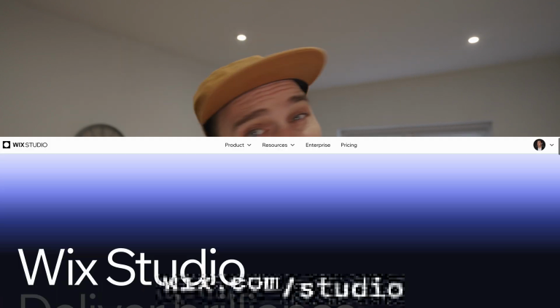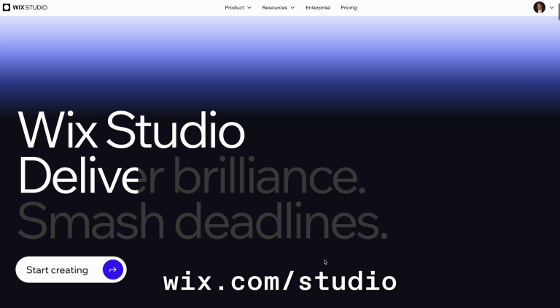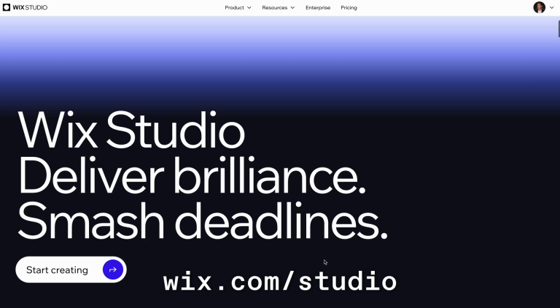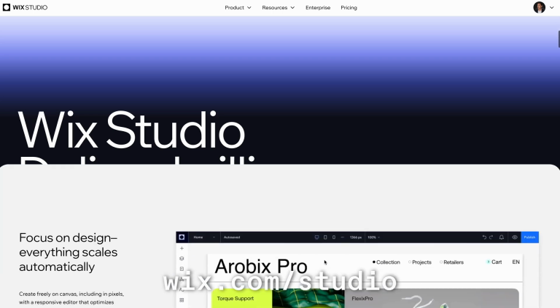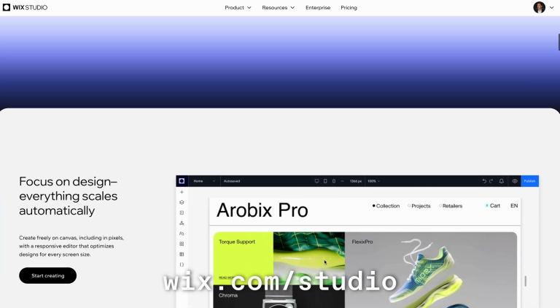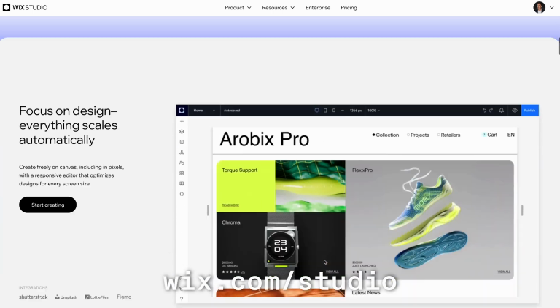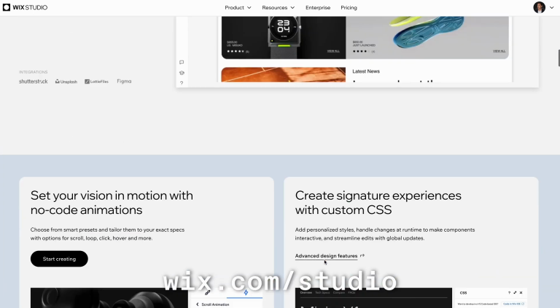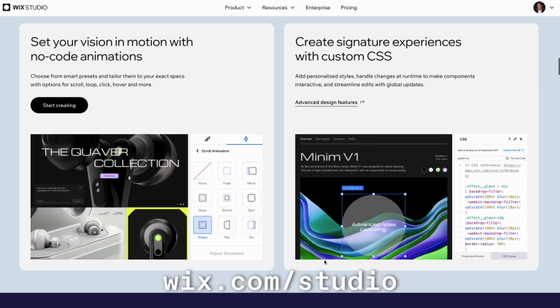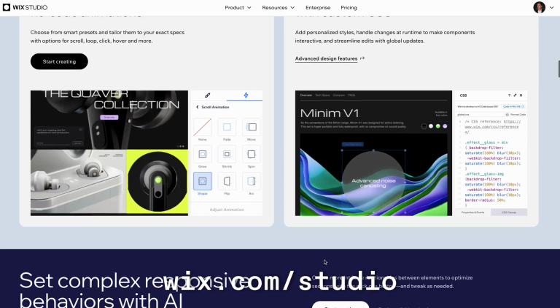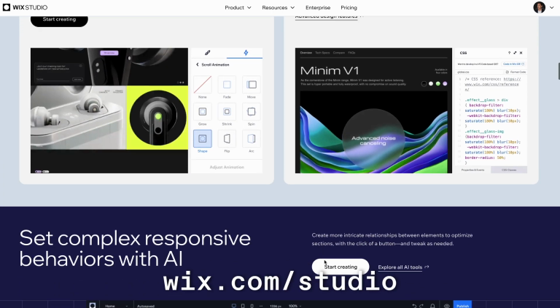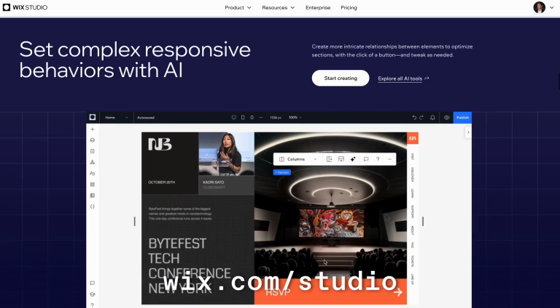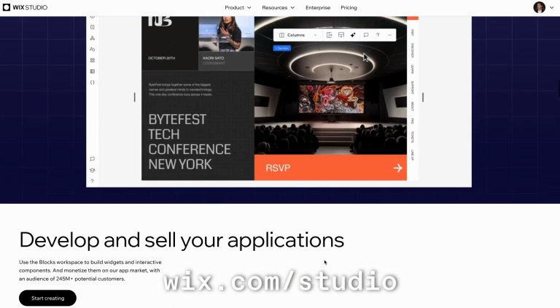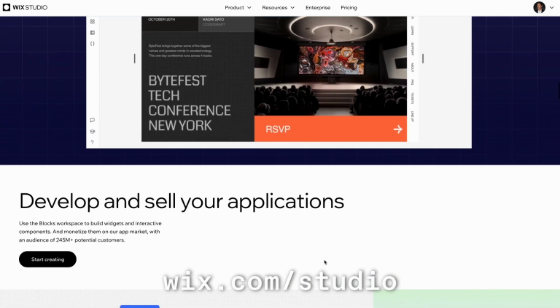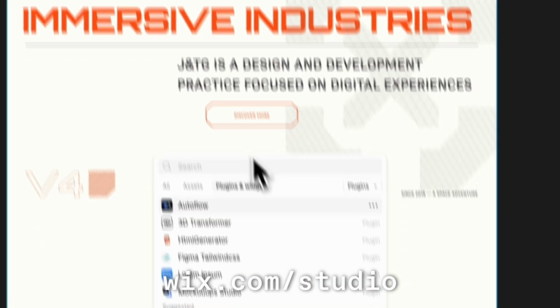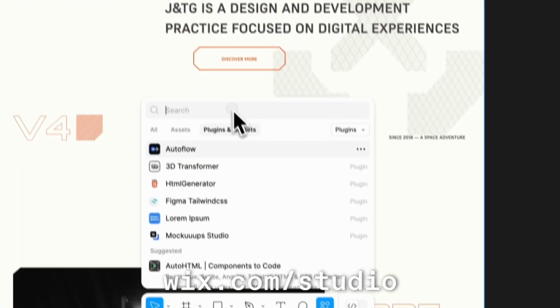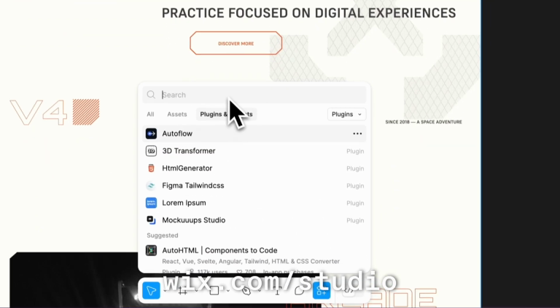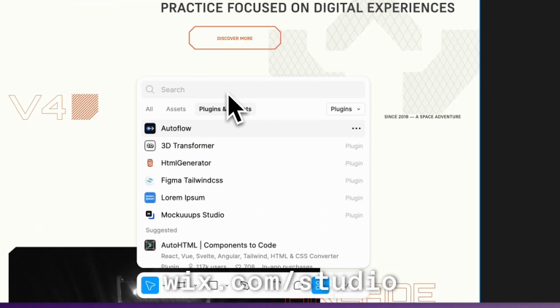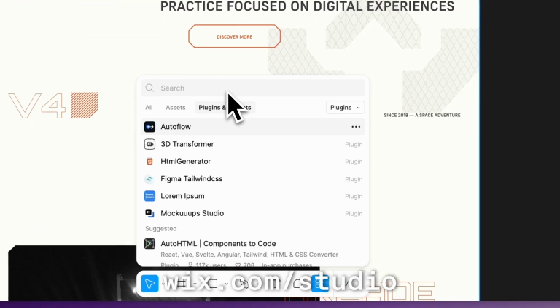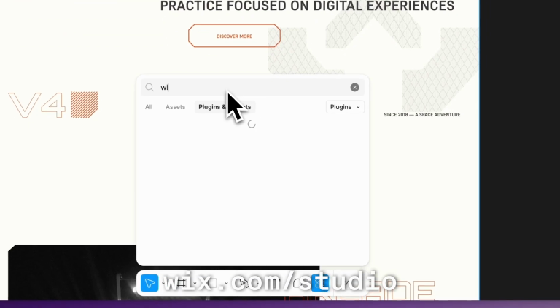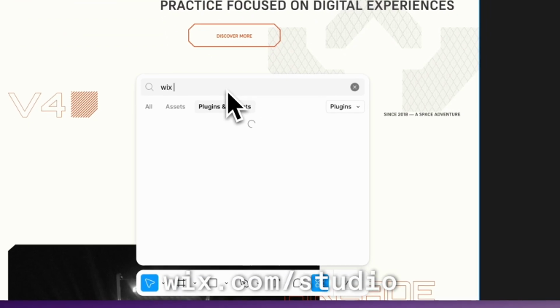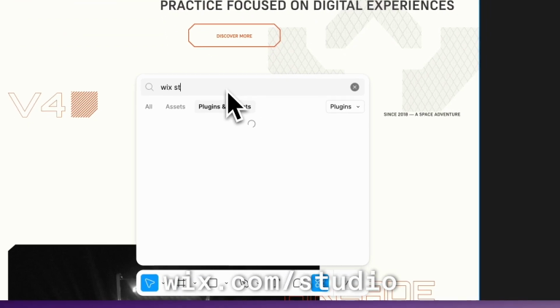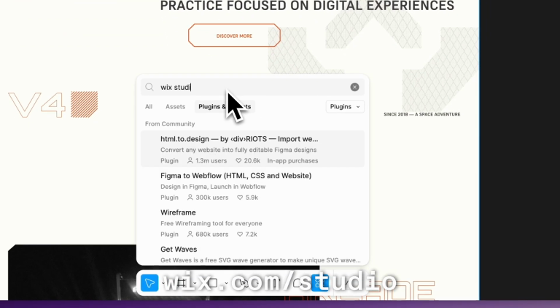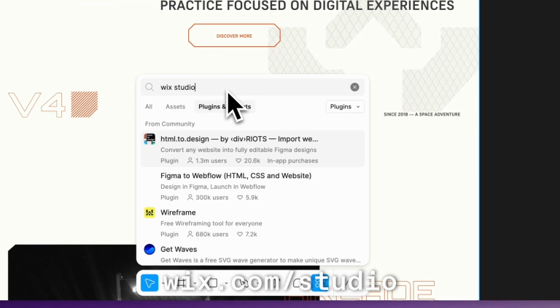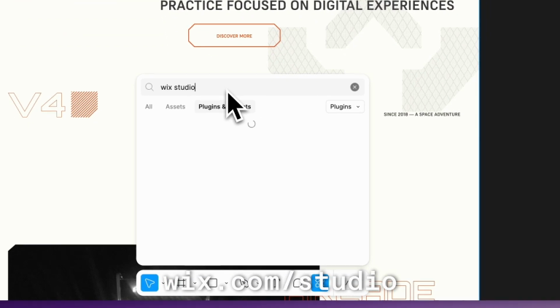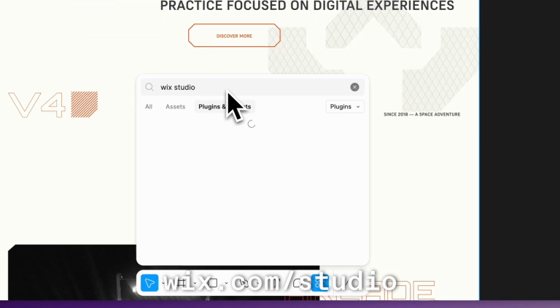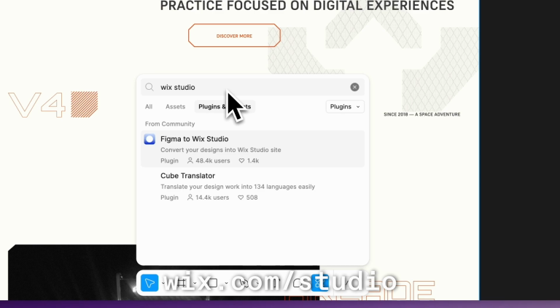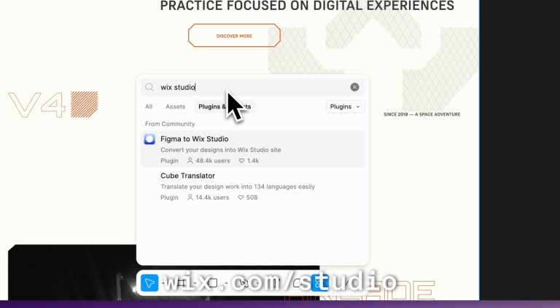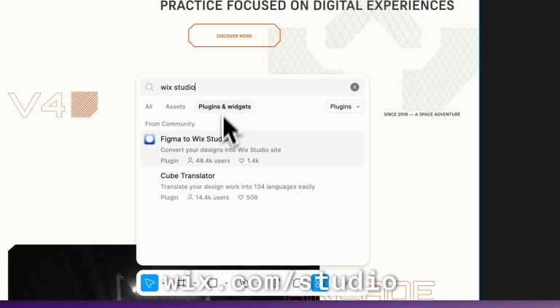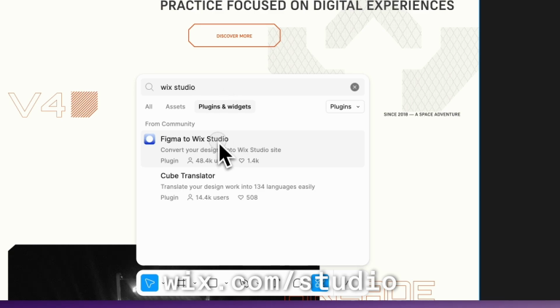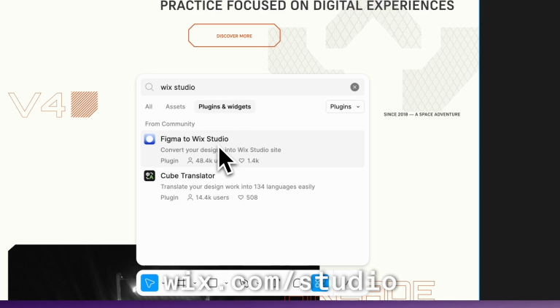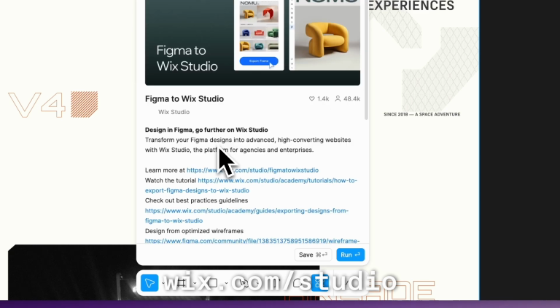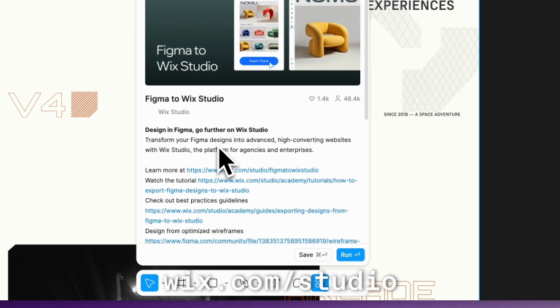Before we get started, I want to thank Wix Studio for sponsoring this video. We're going to take a deeper dive into their Figma to Wix Studio plugin later on in this episode.